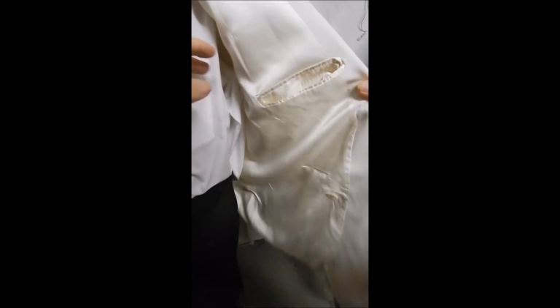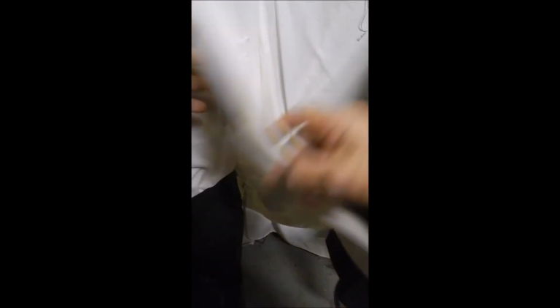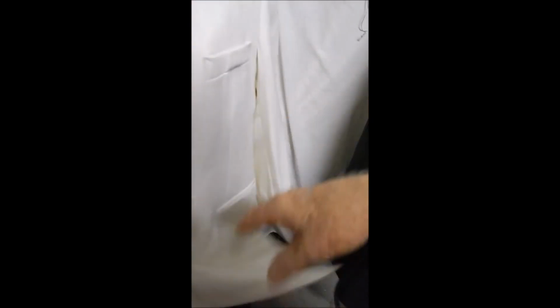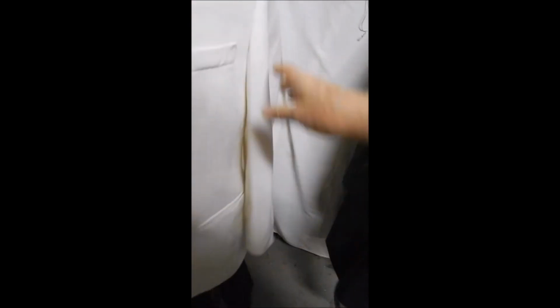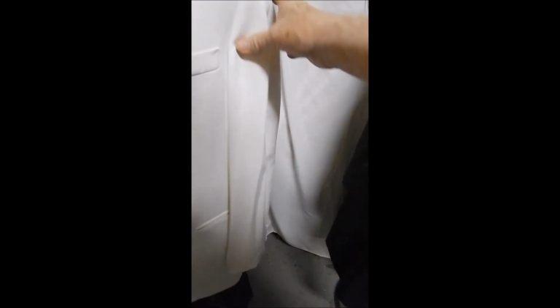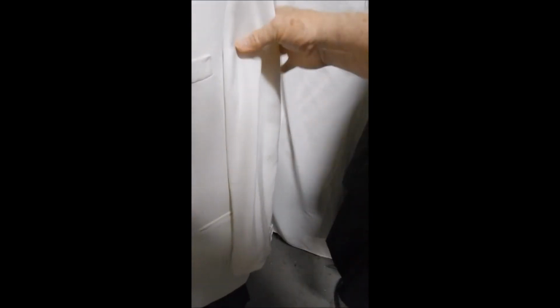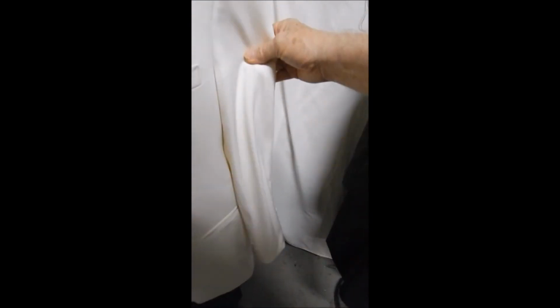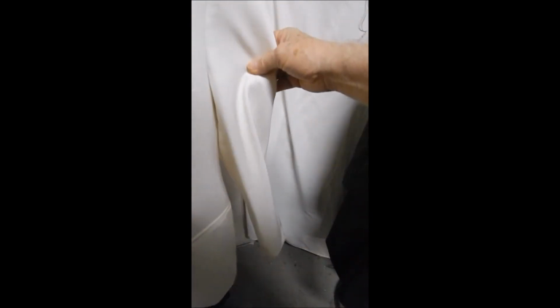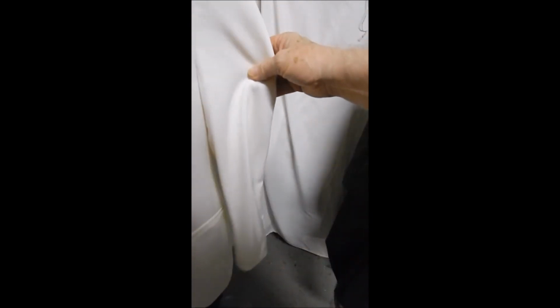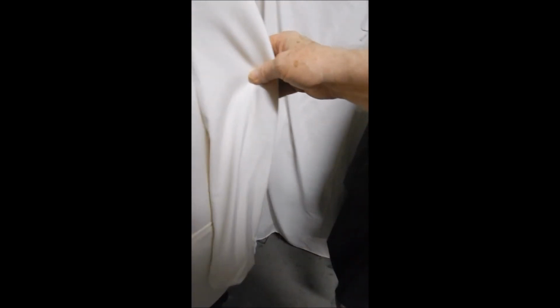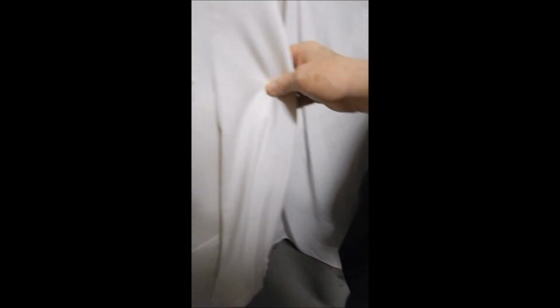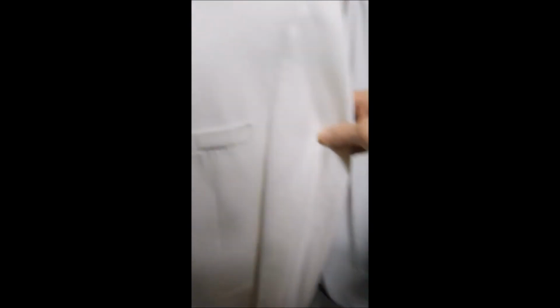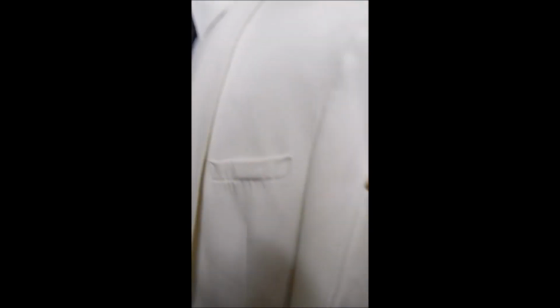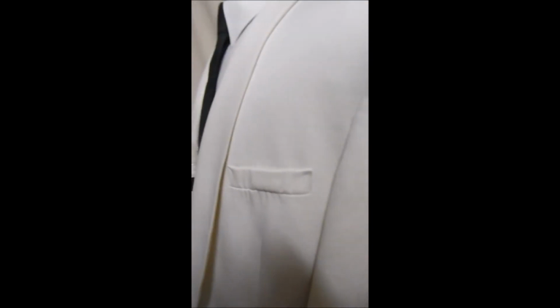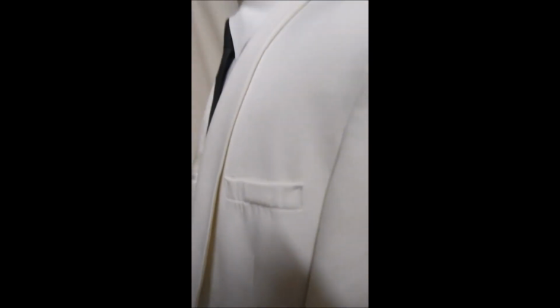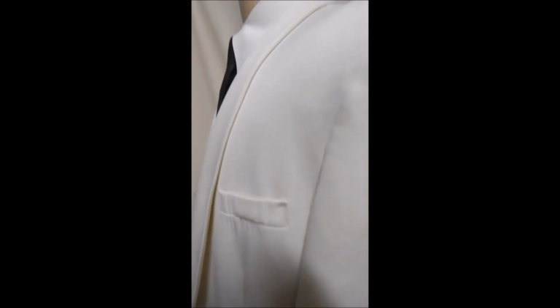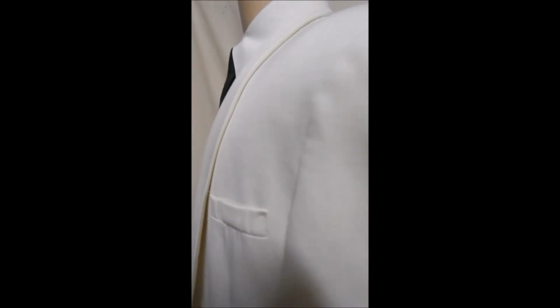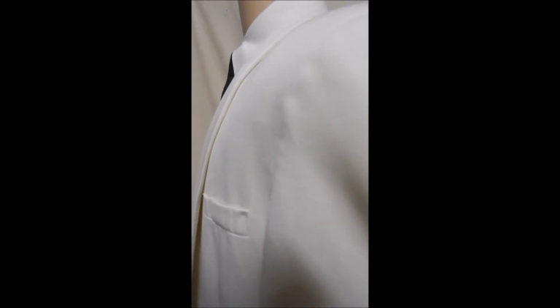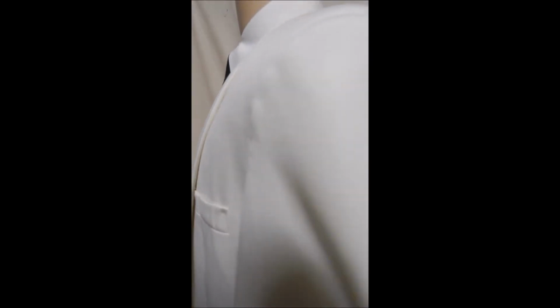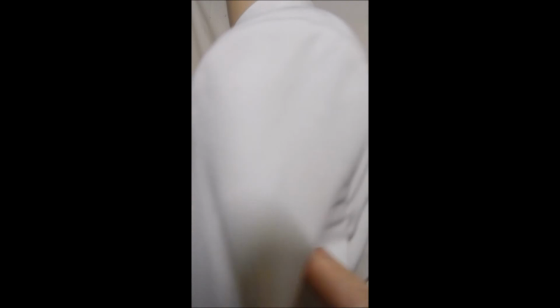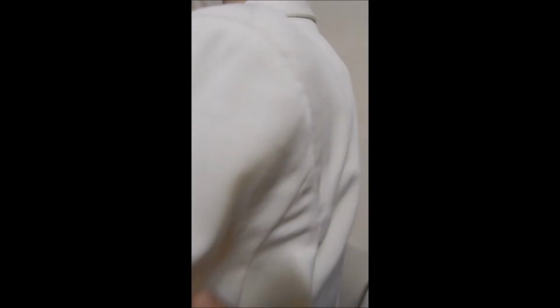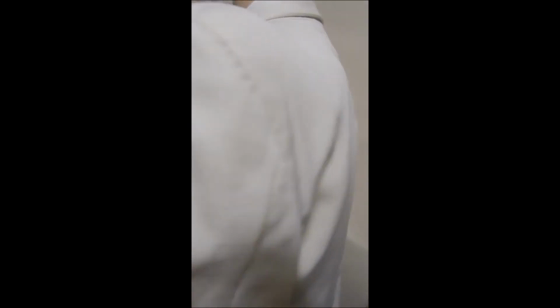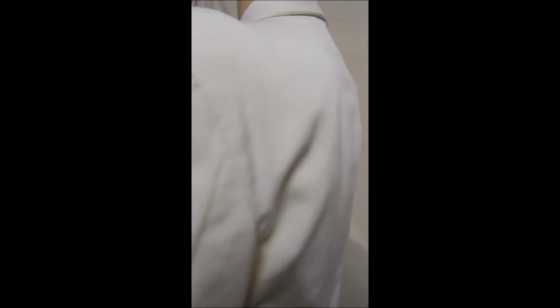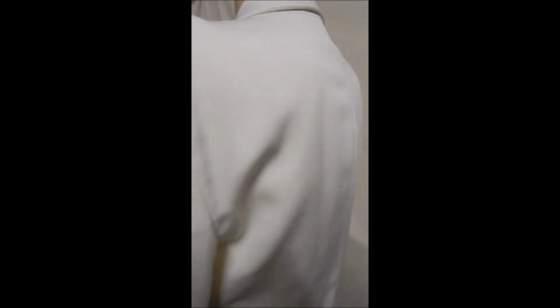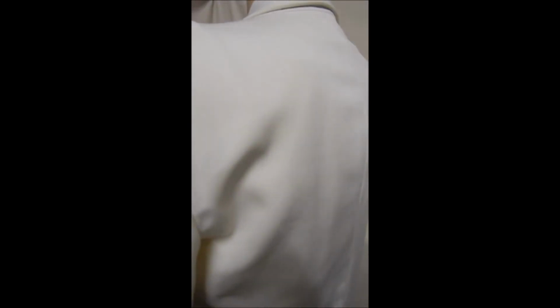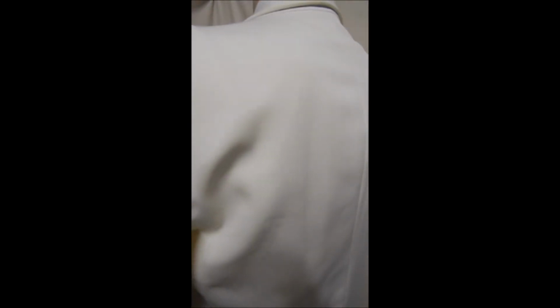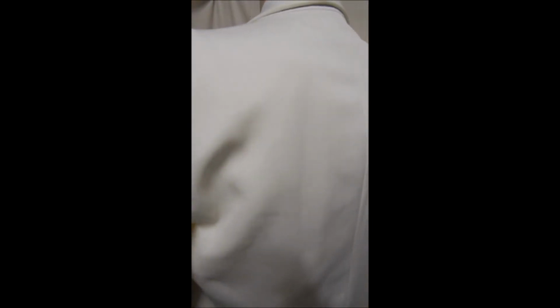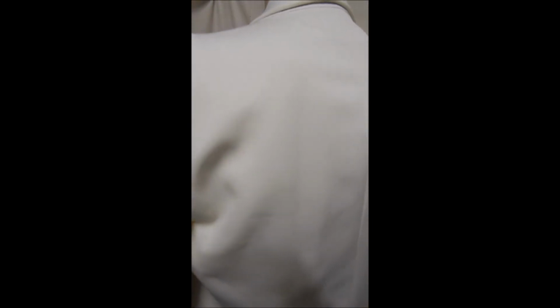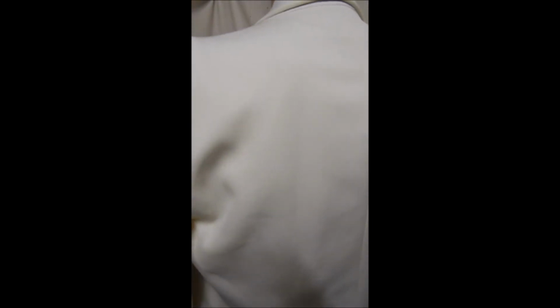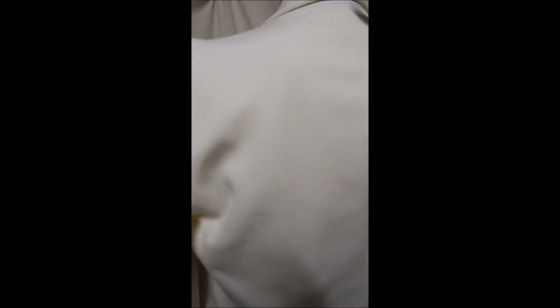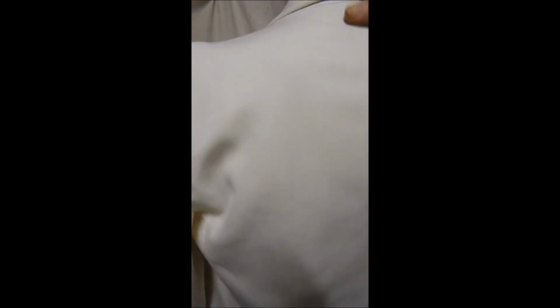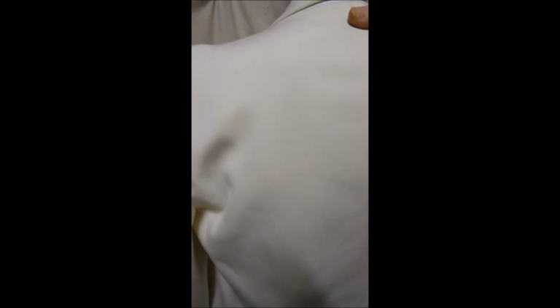It's a beautiful wool. This guy will take you anywhere.